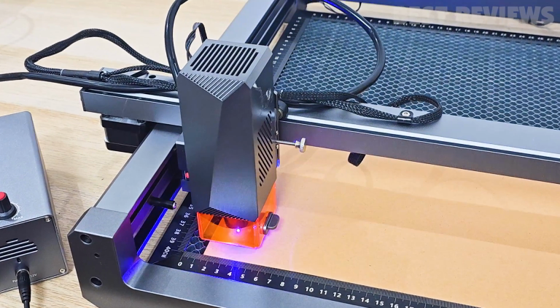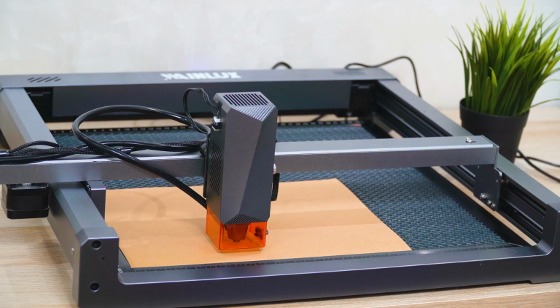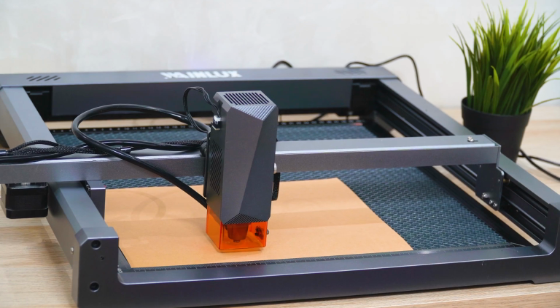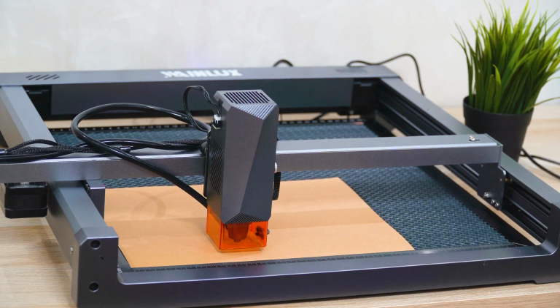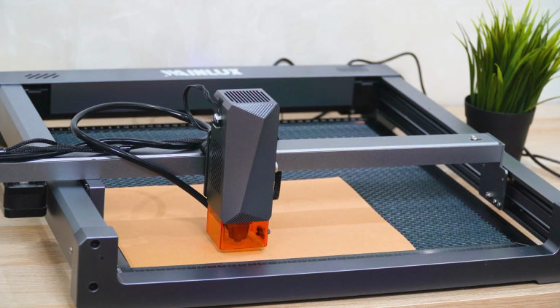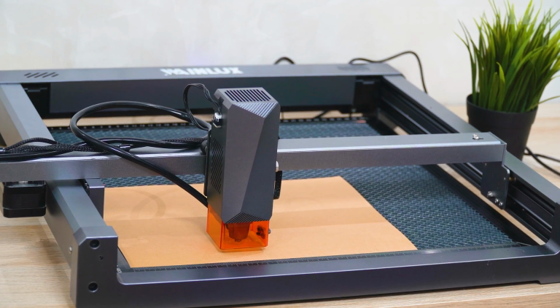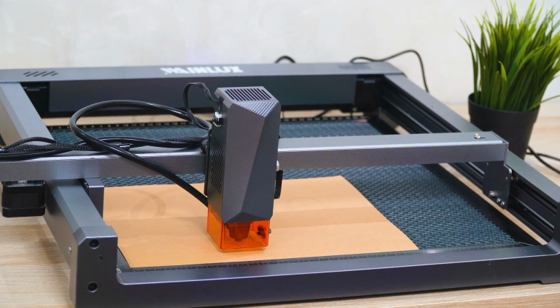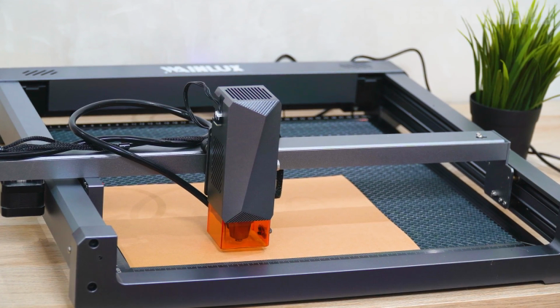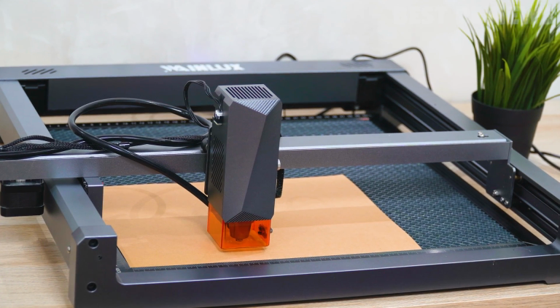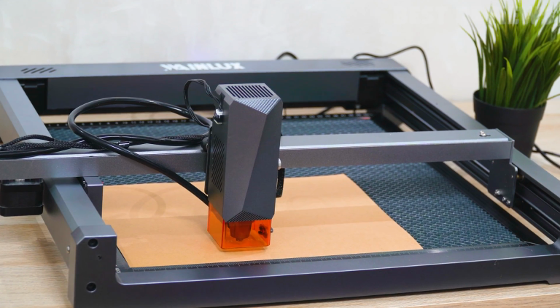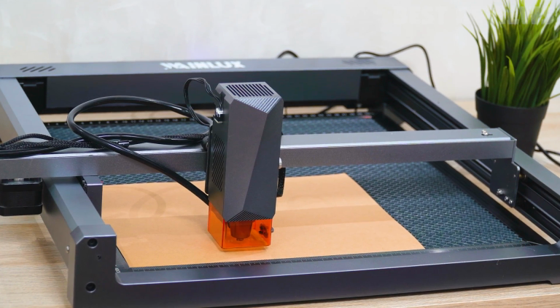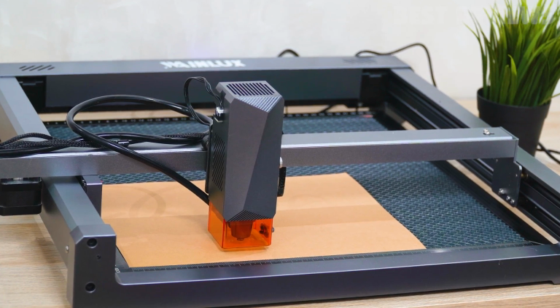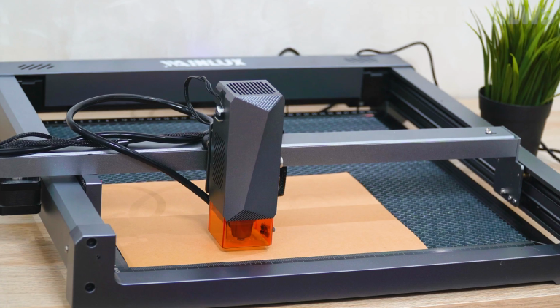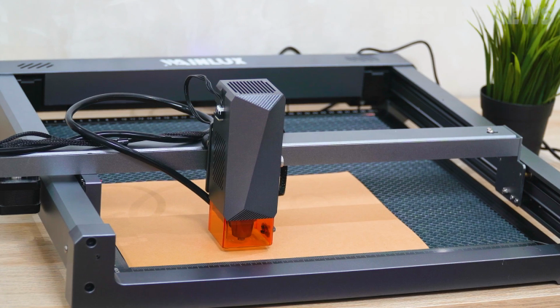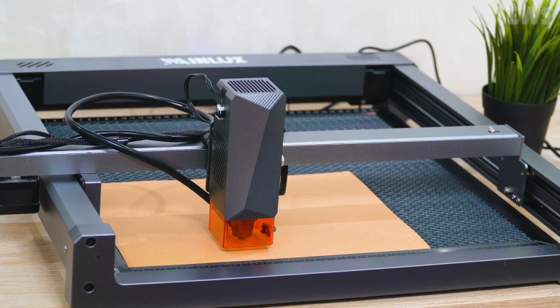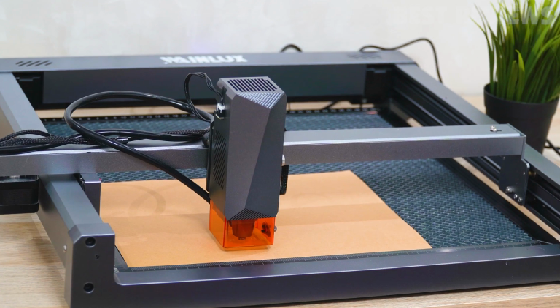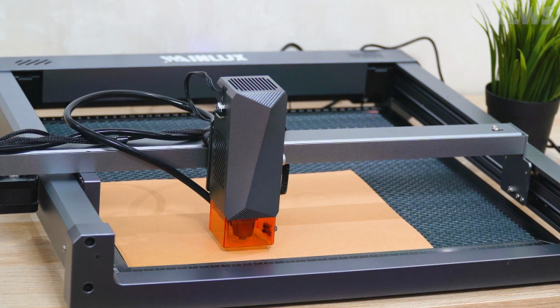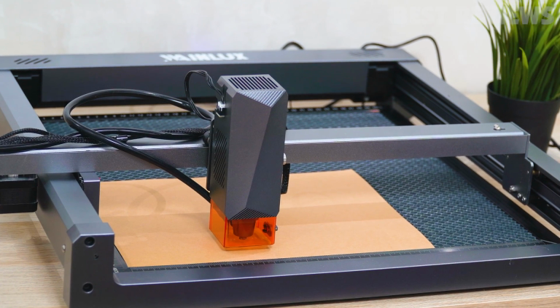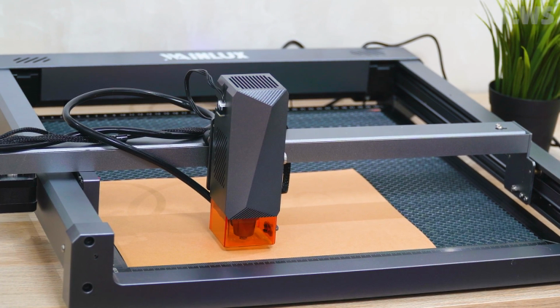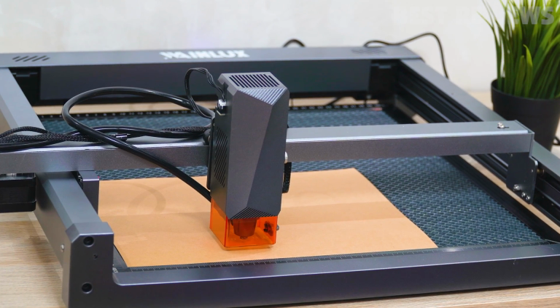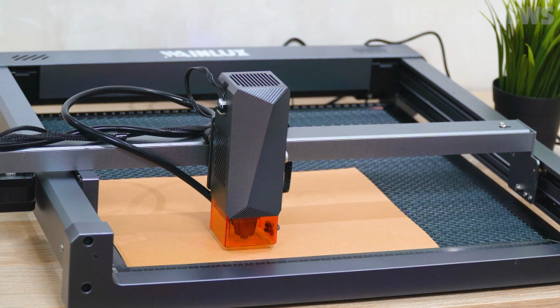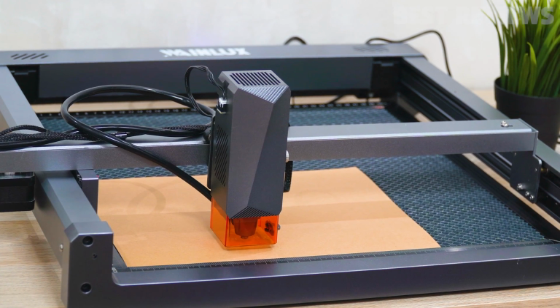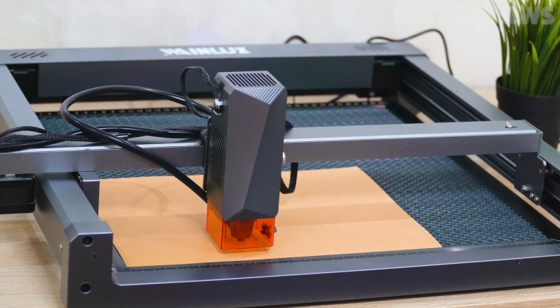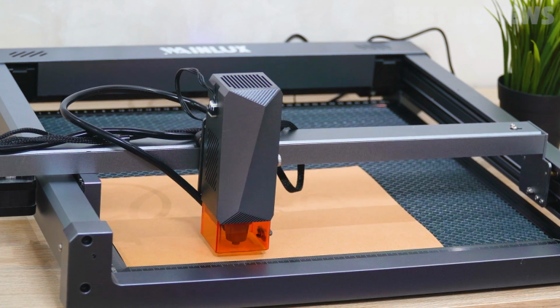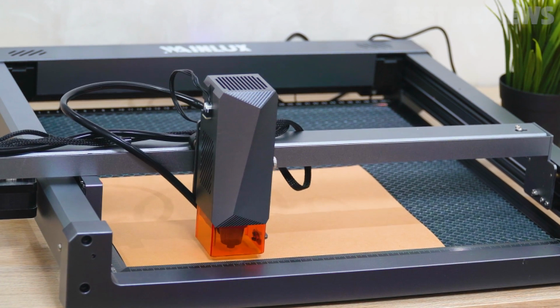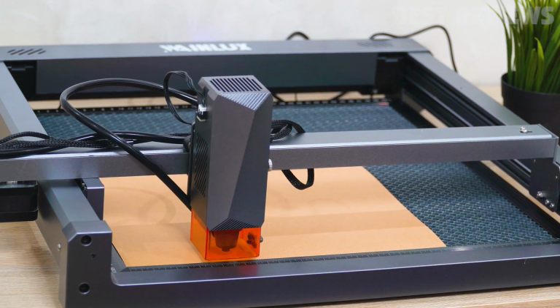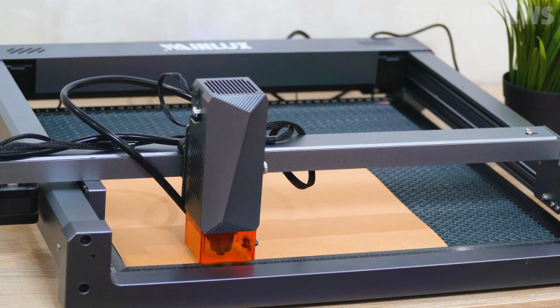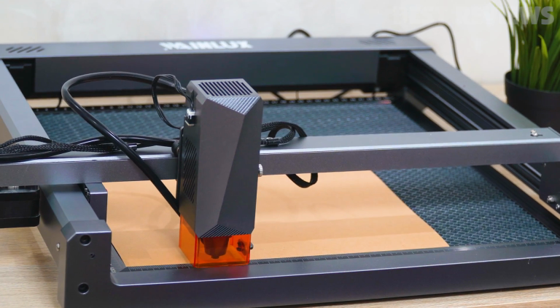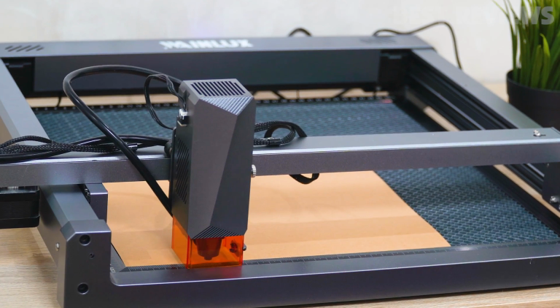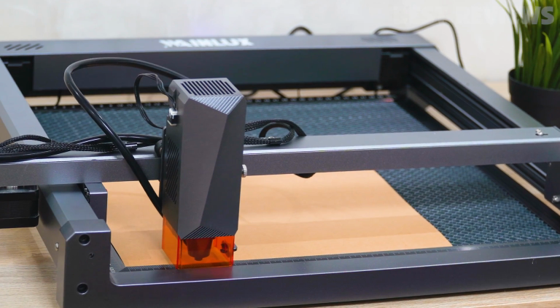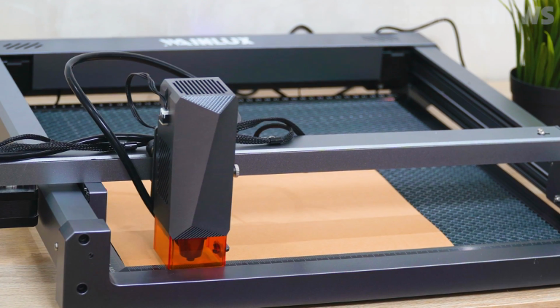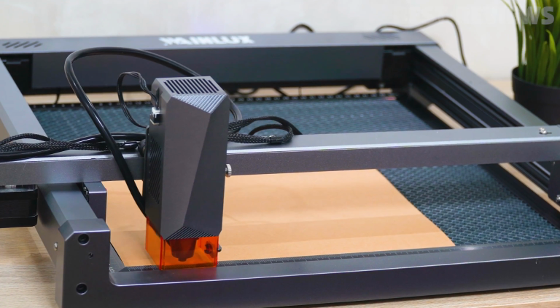Now let's put the L6 to the test and see how it performs live. Here I will show all the scenes I engrave and the results.